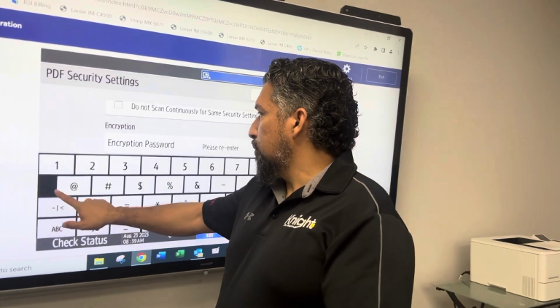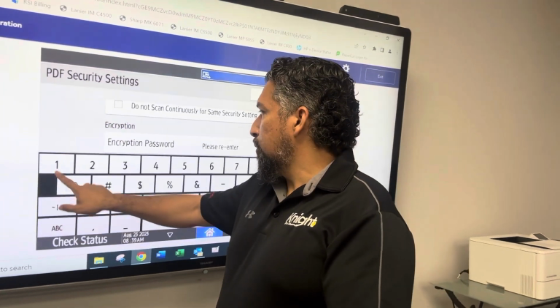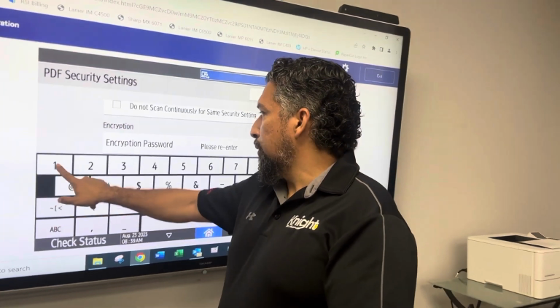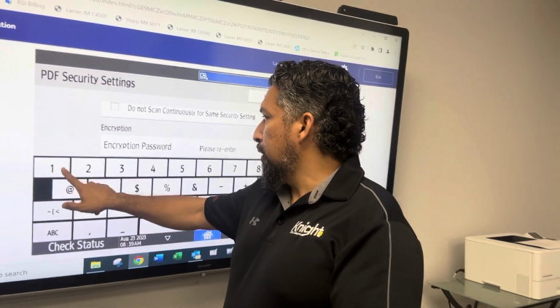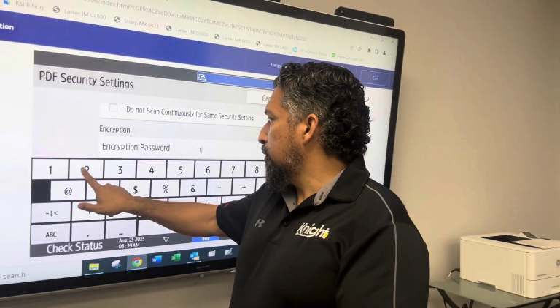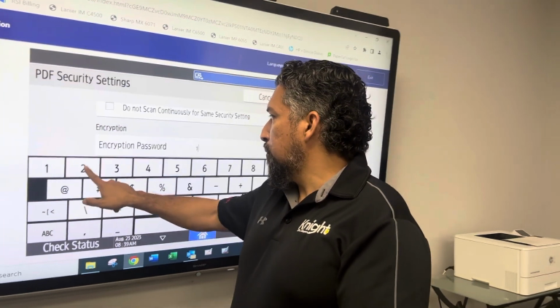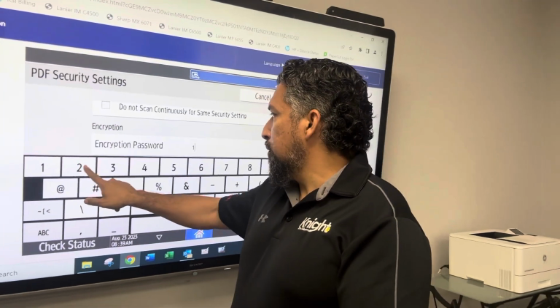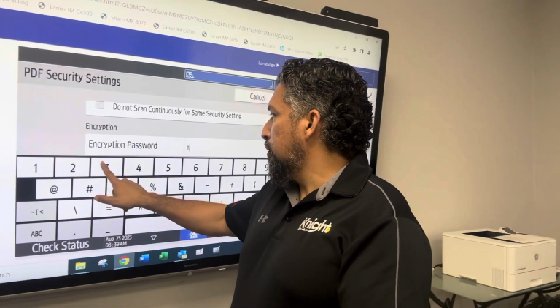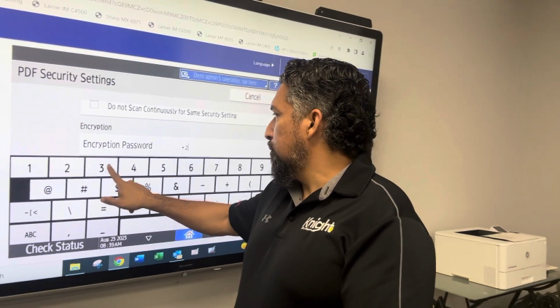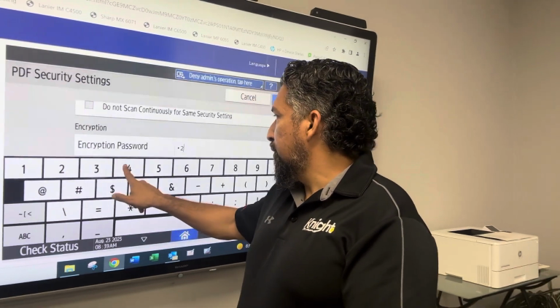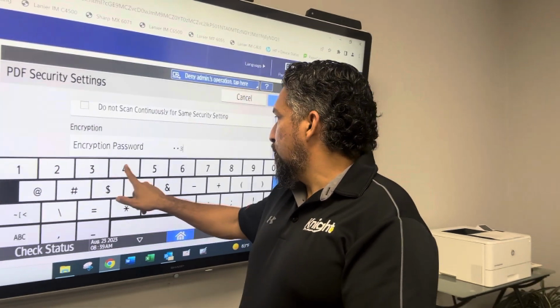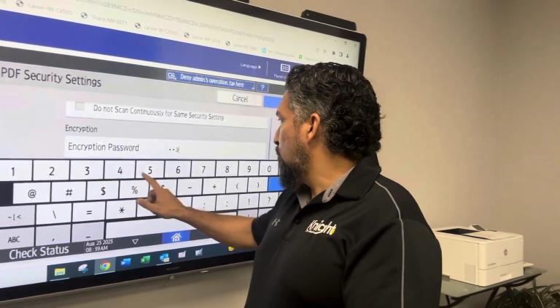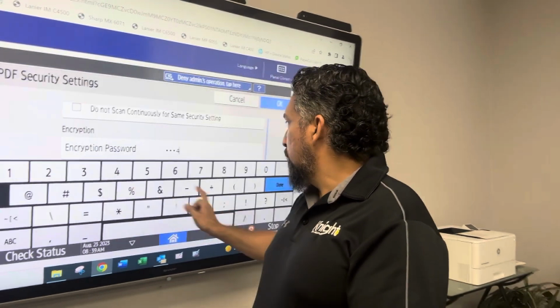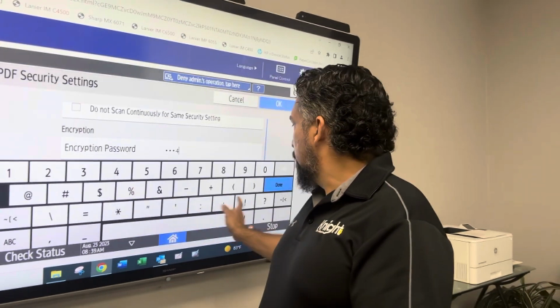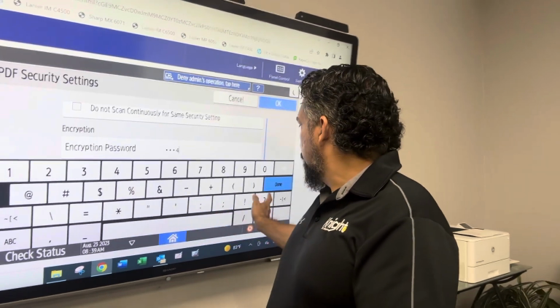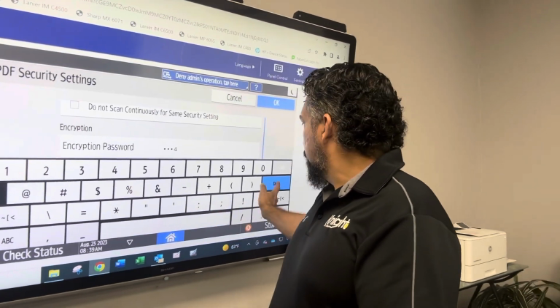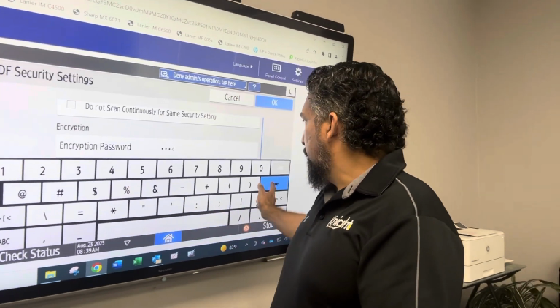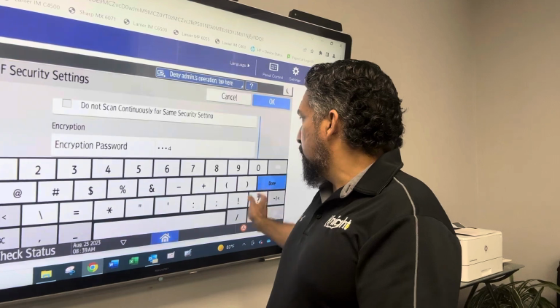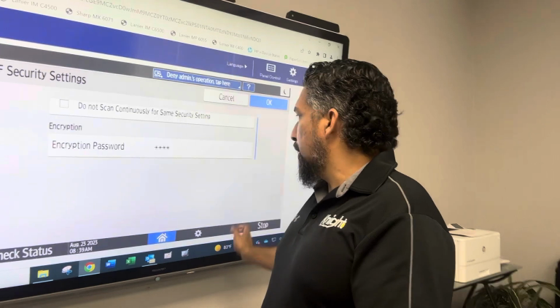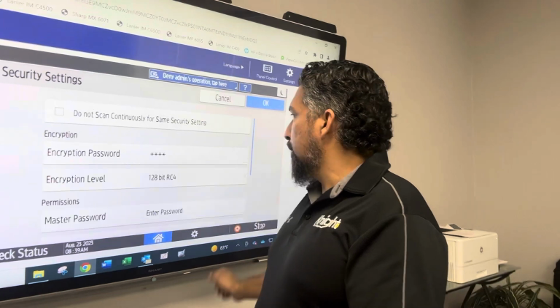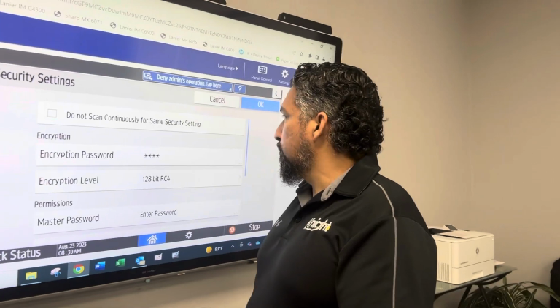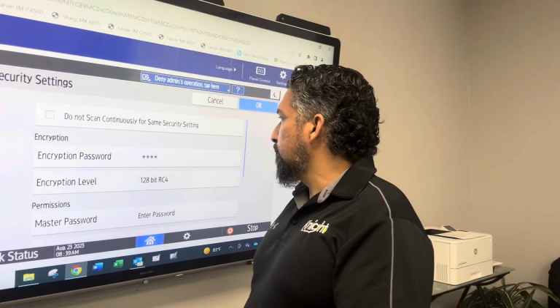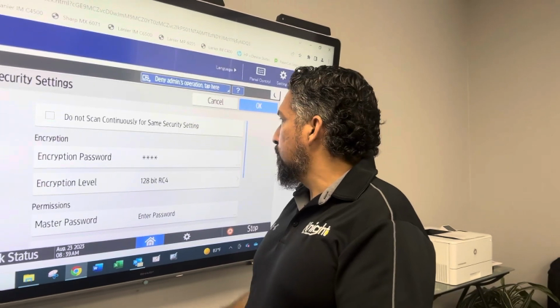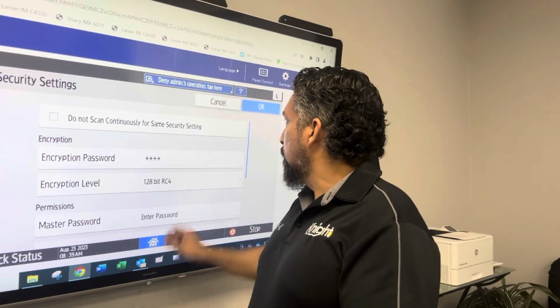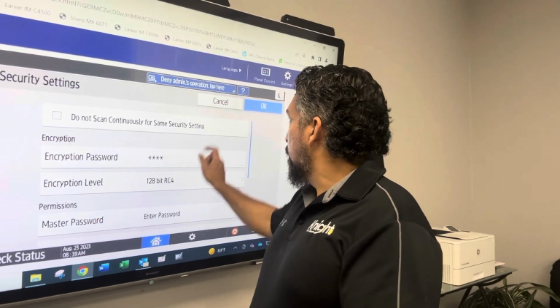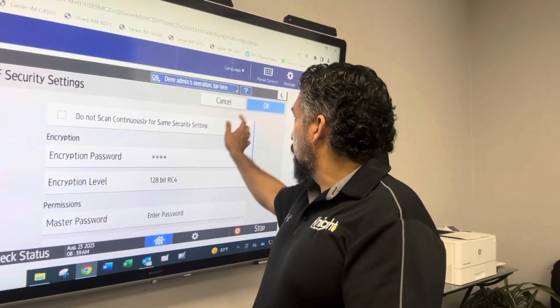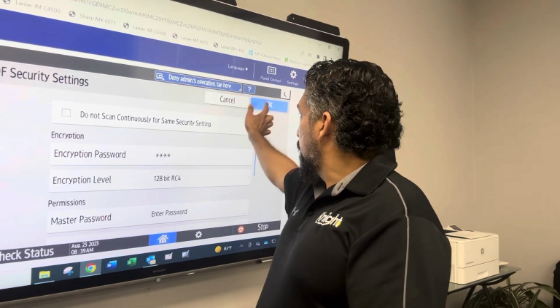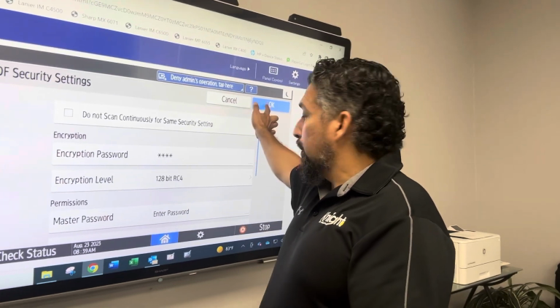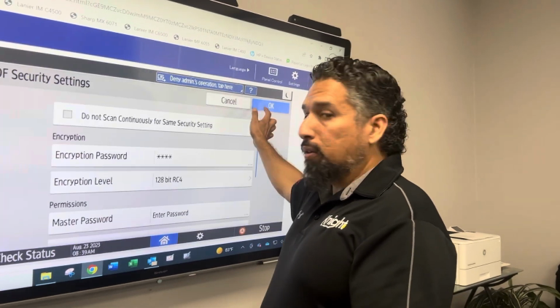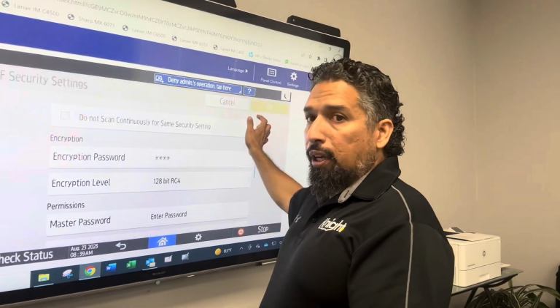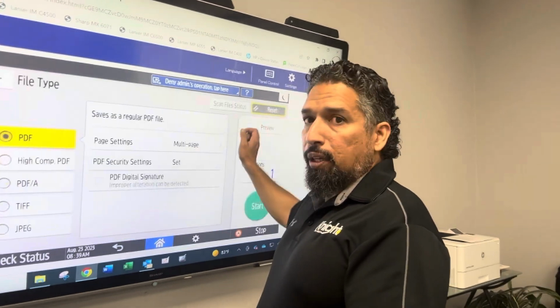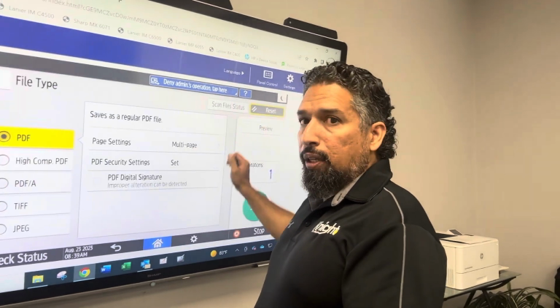Re-enter one, two, three, four. Hit okay. Hit okay again.